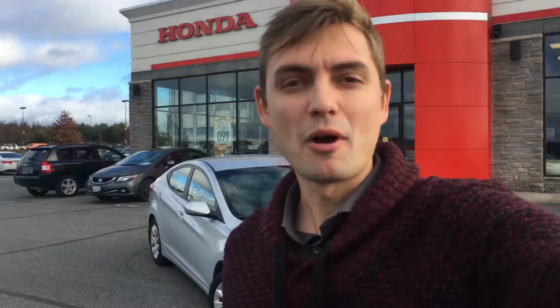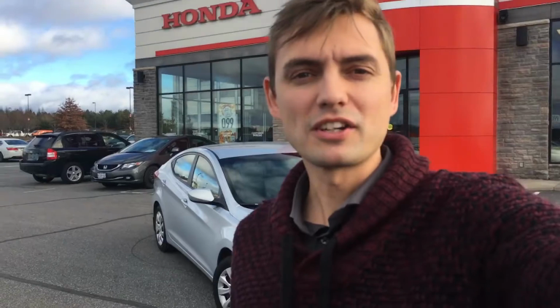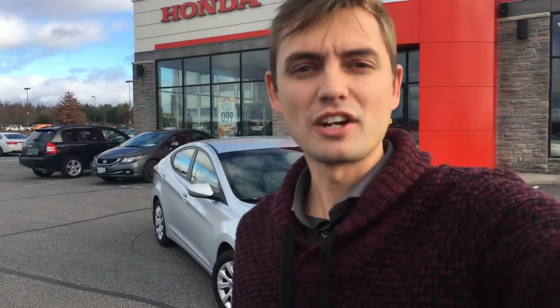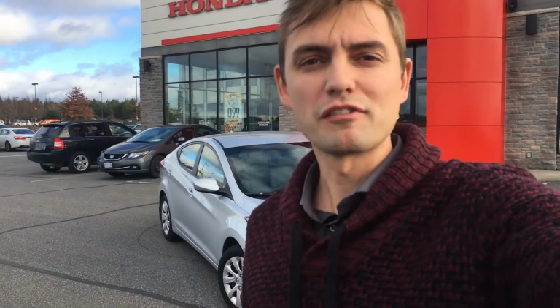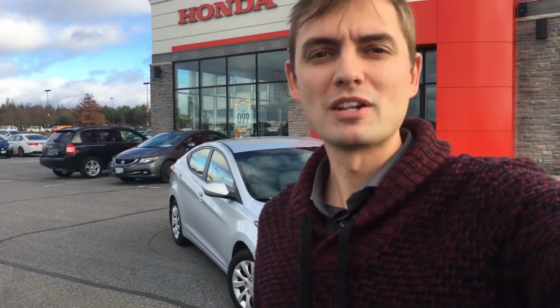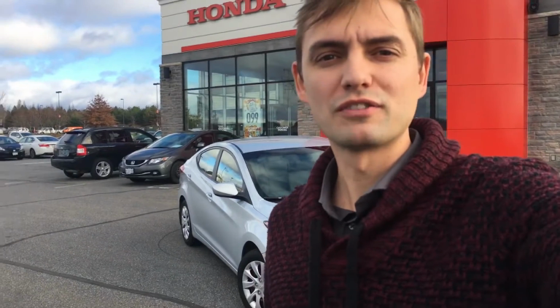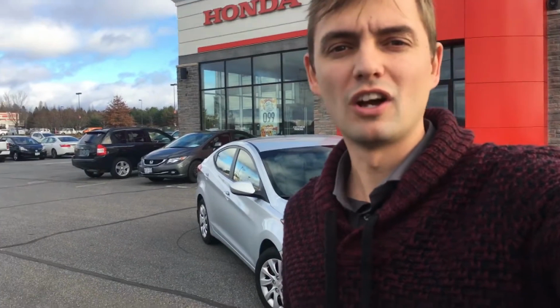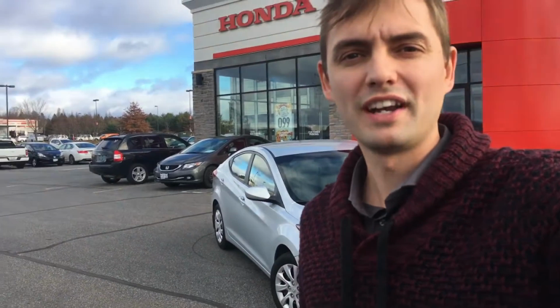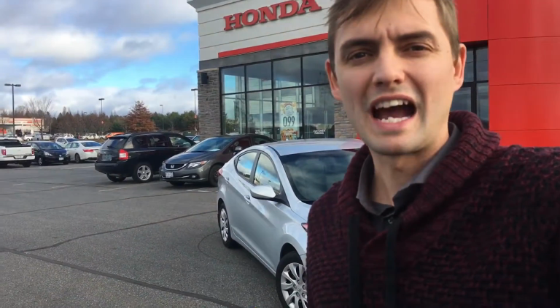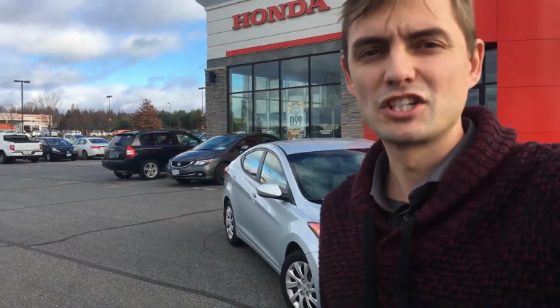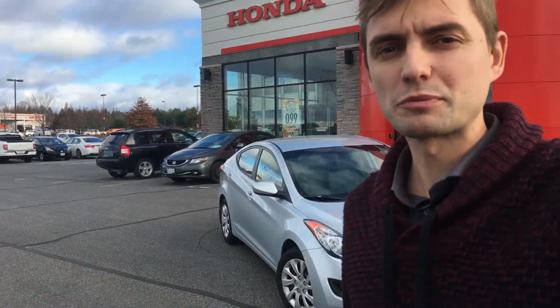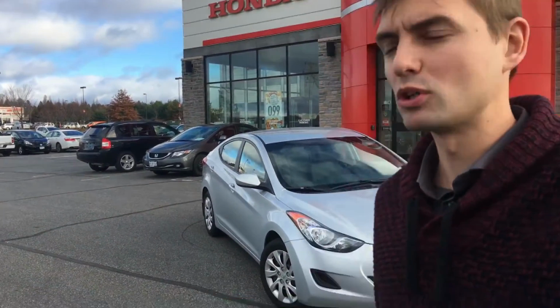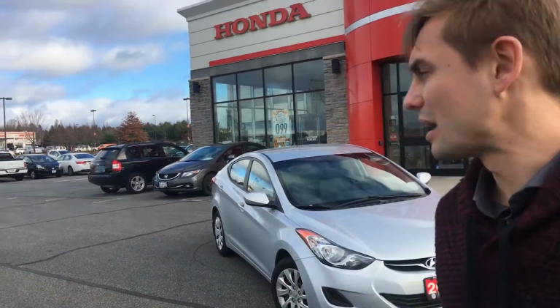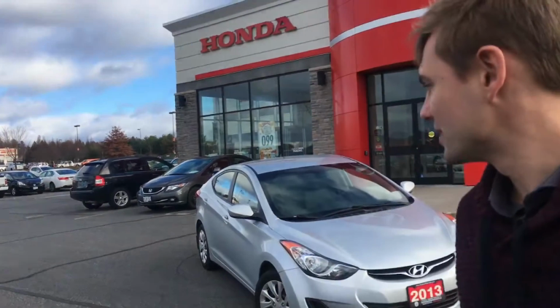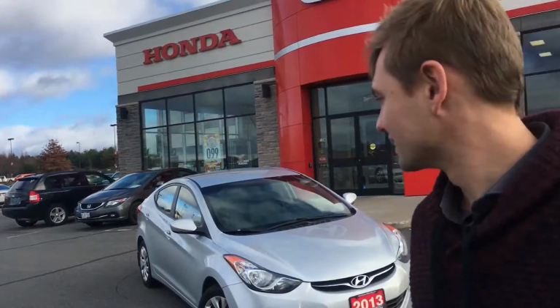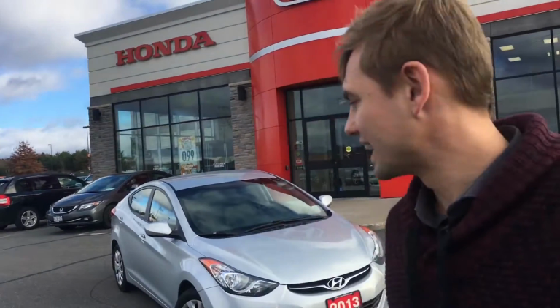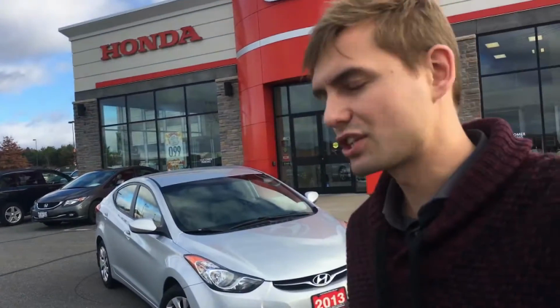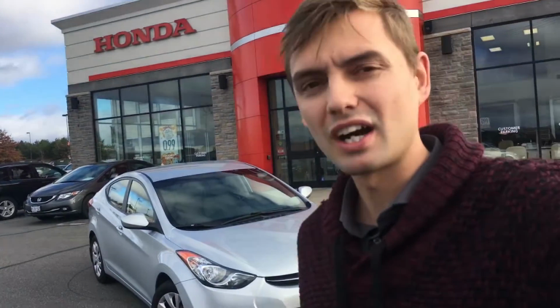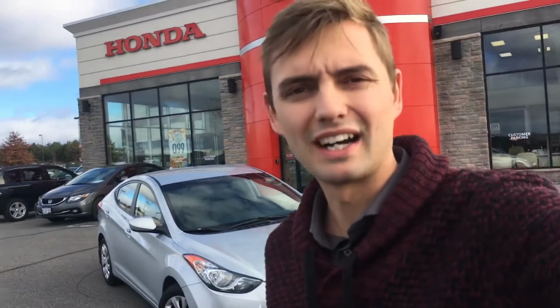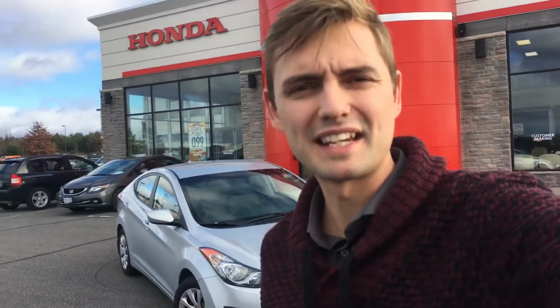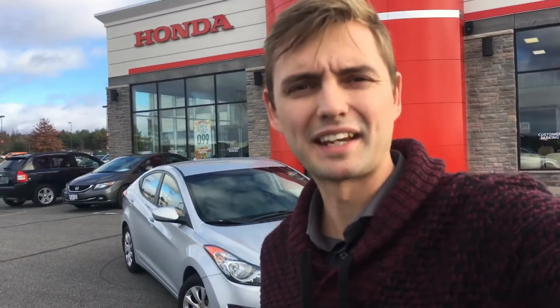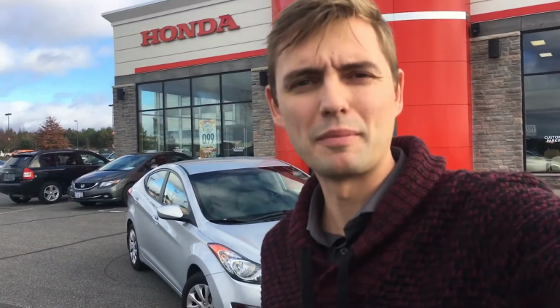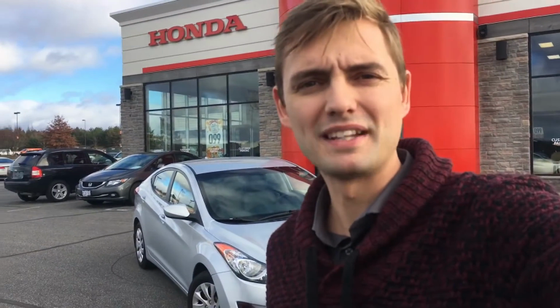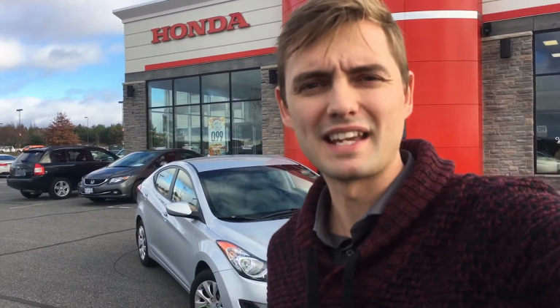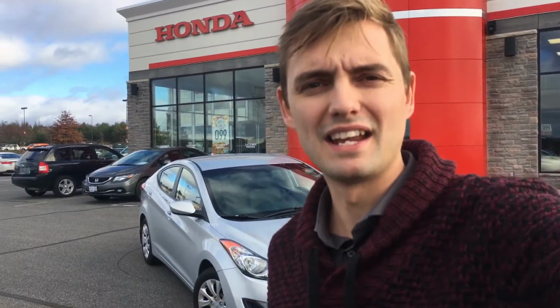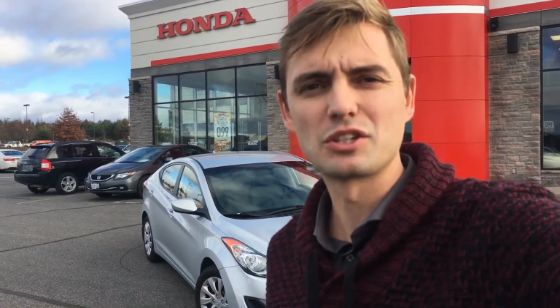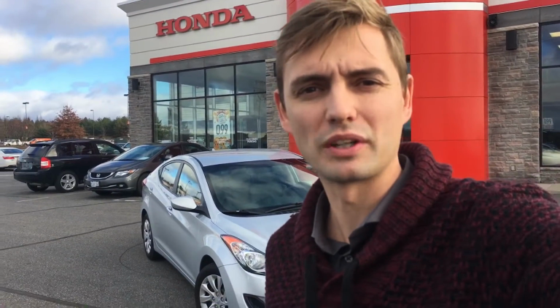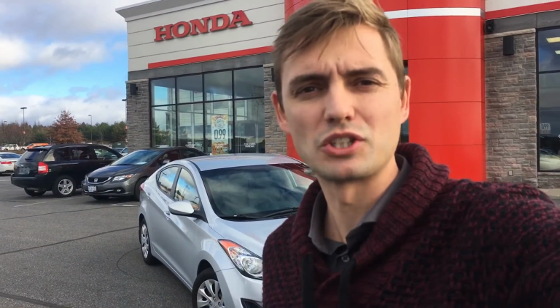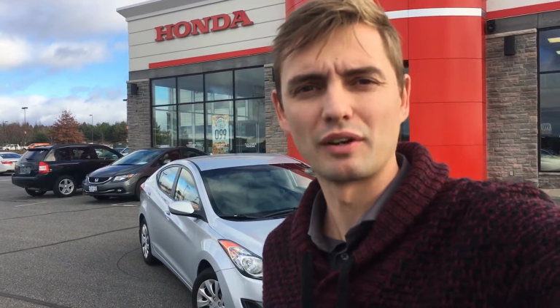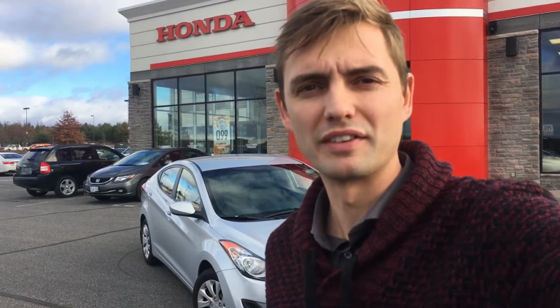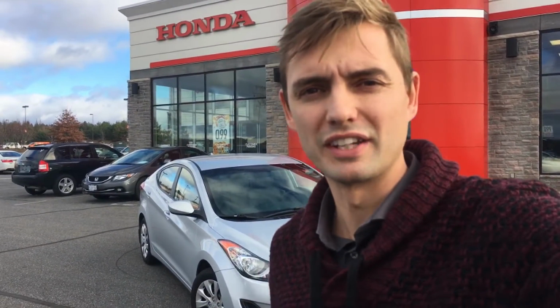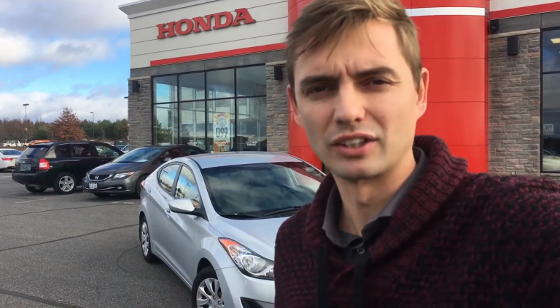Hi Mark, Sean here from Huntsville Honda. I just pulled up the Elantra — I'm gonna take a couple minutes and just quickly show you around the vehicle.